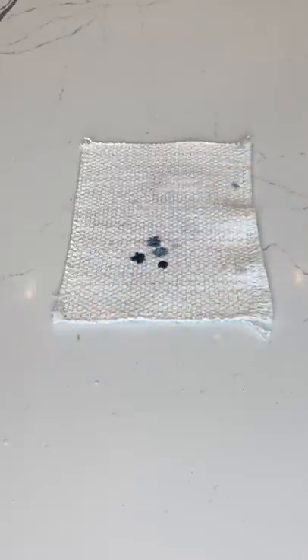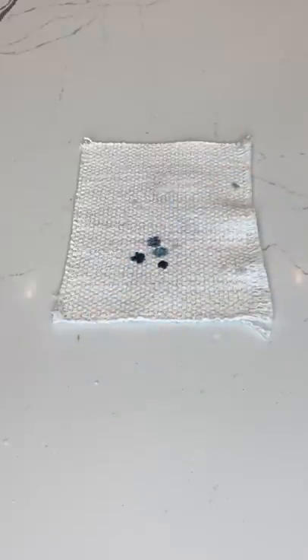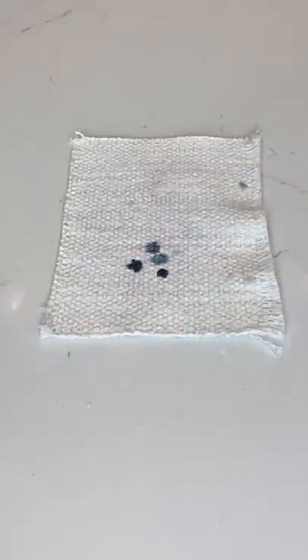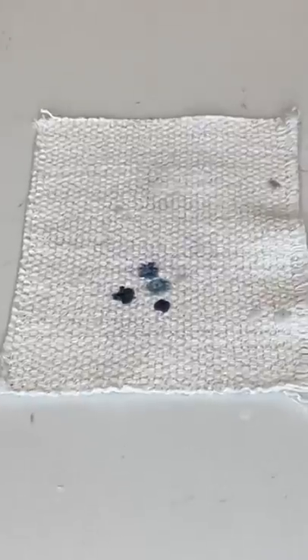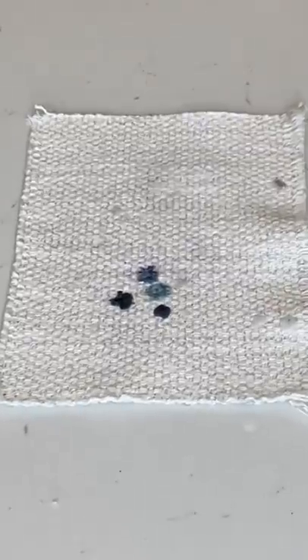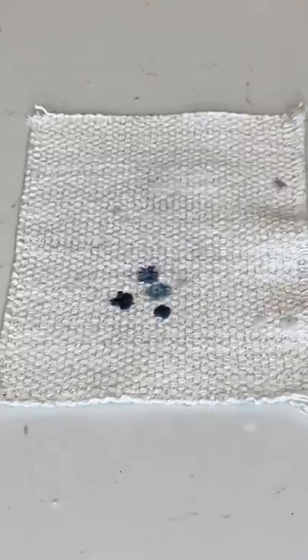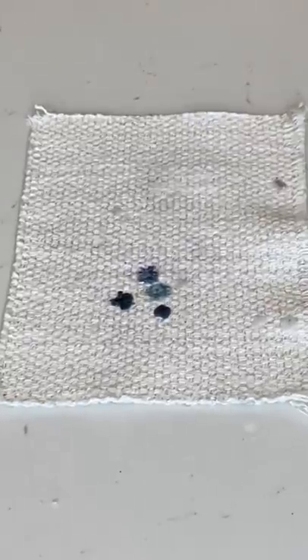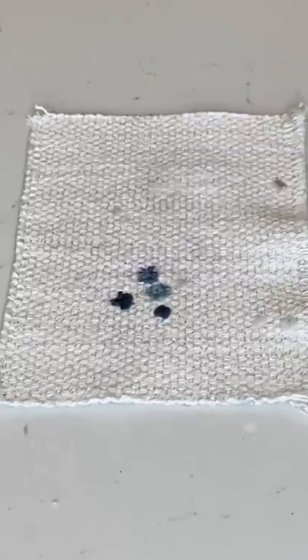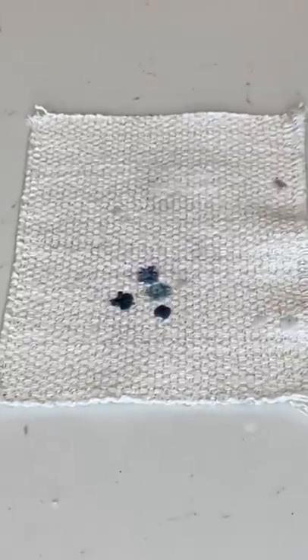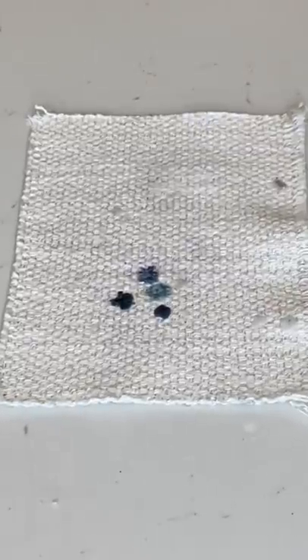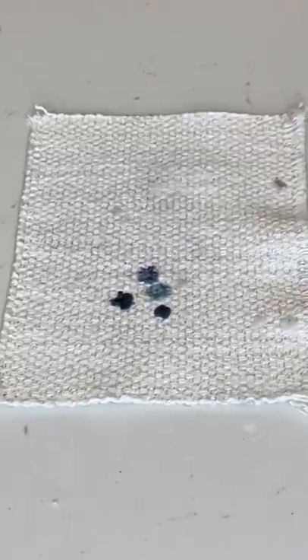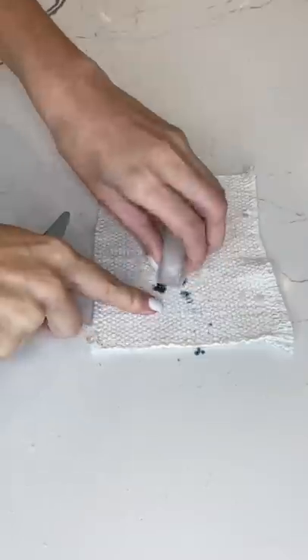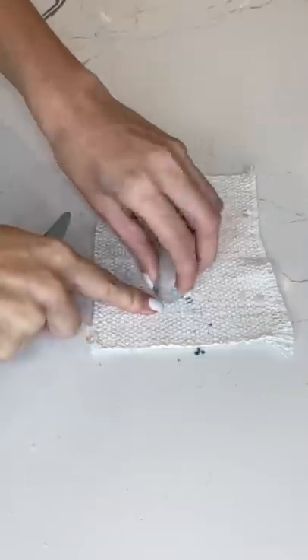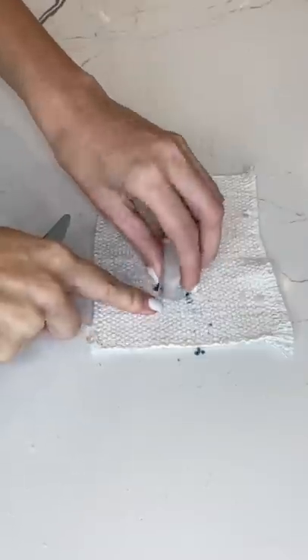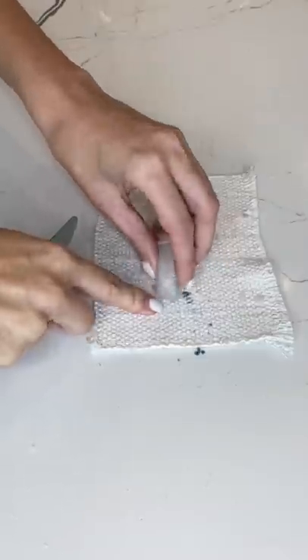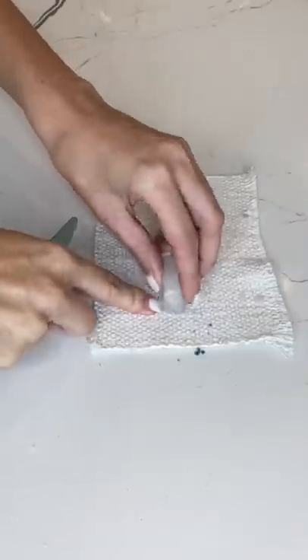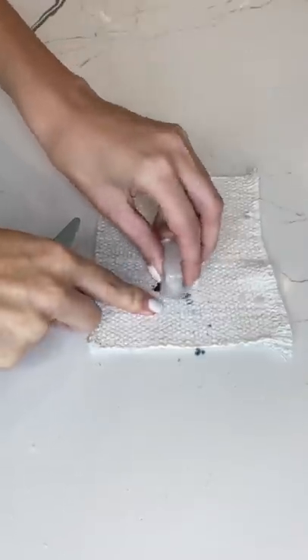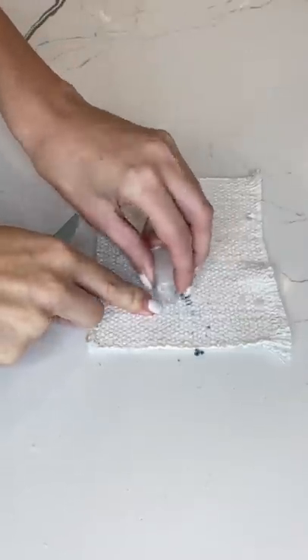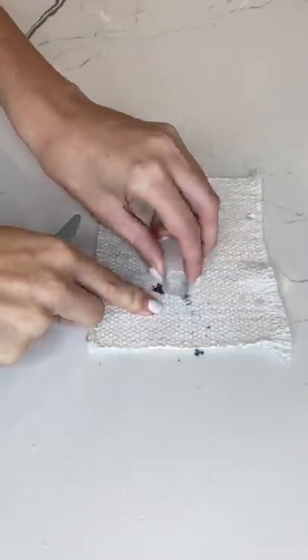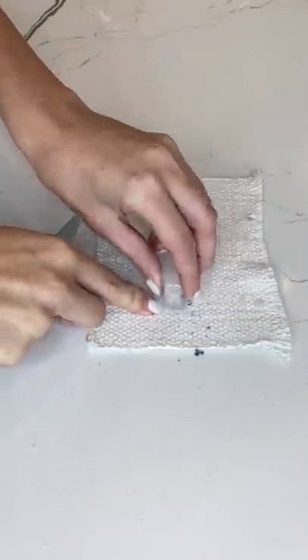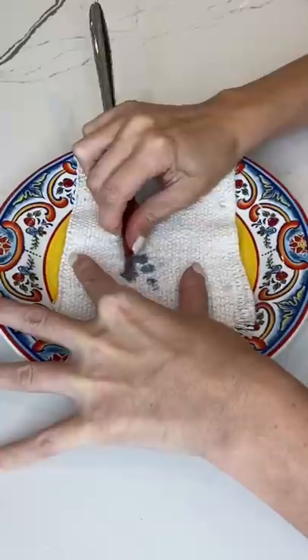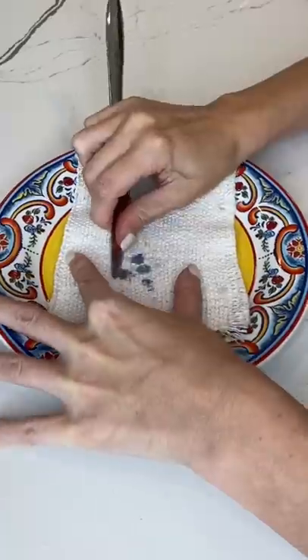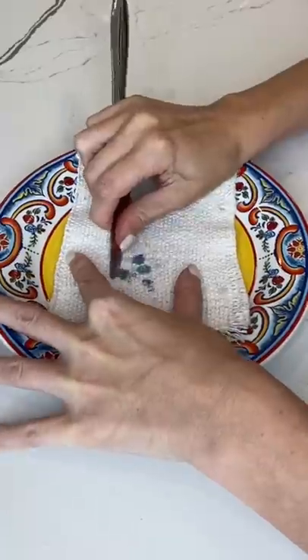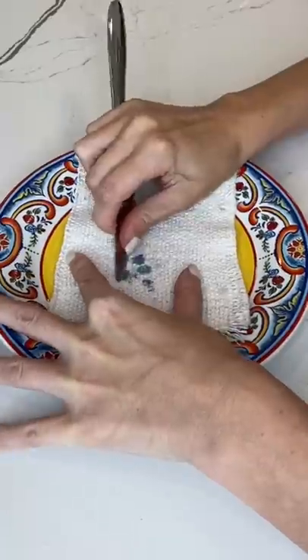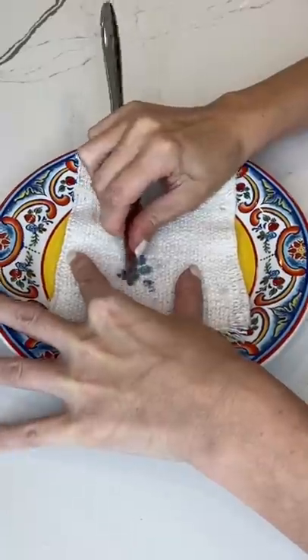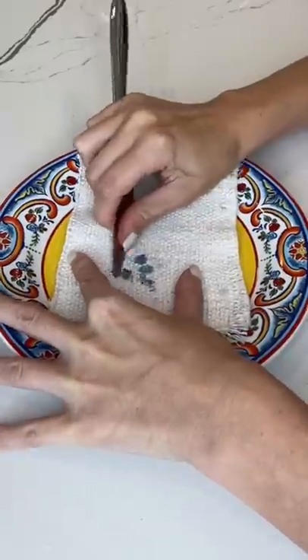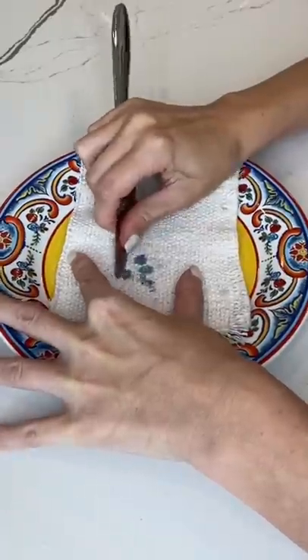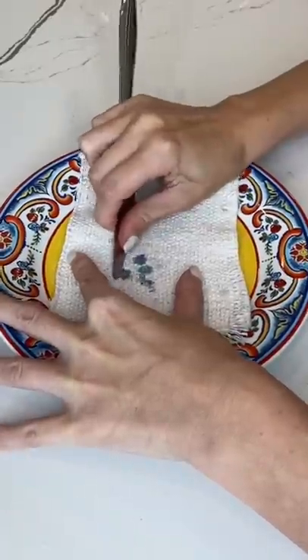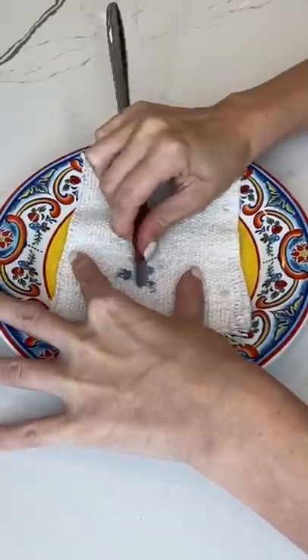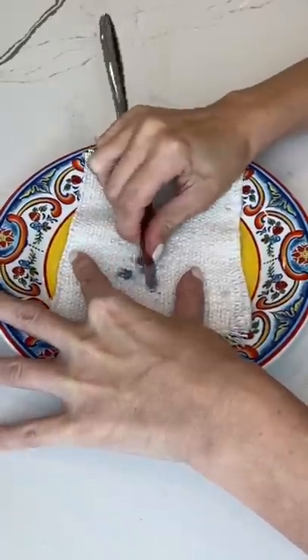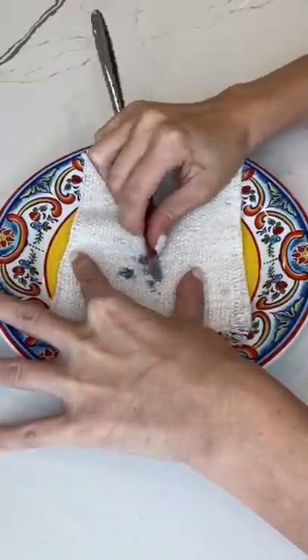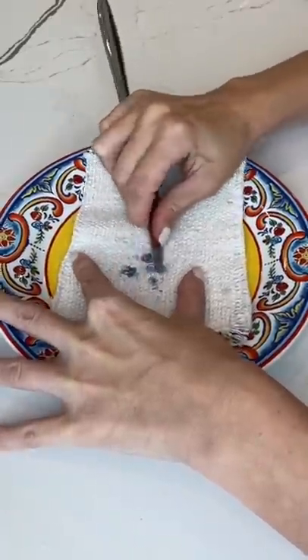I have no idea if this is going to come off. I first tried to freeze it with an ice cube and scrape it off, but only a little bit came off.